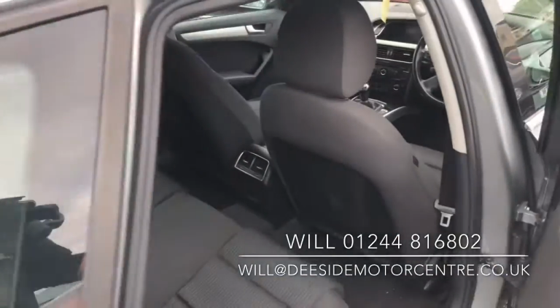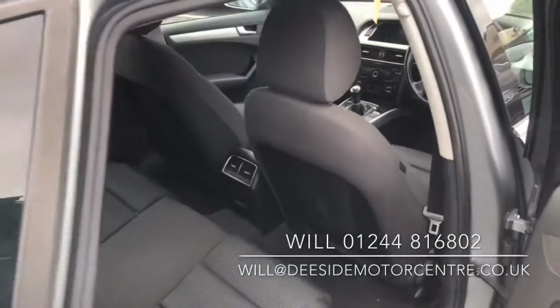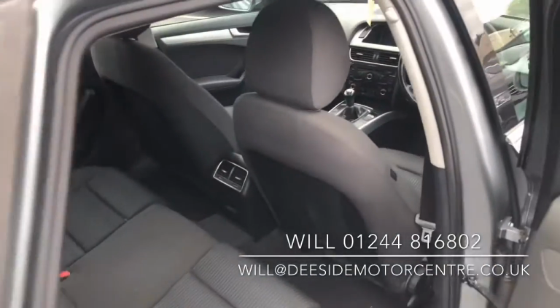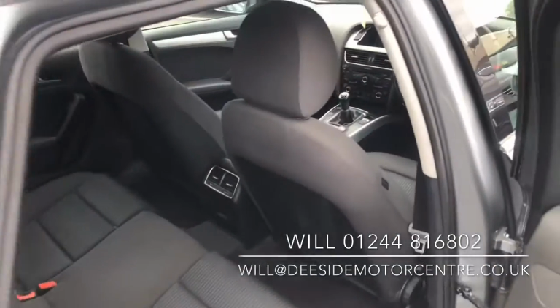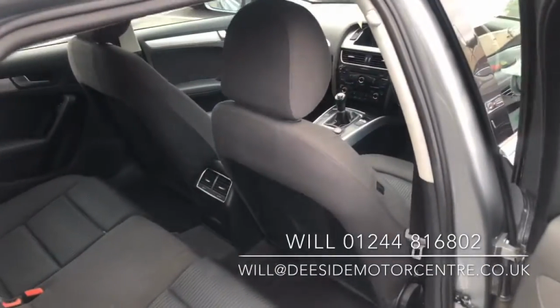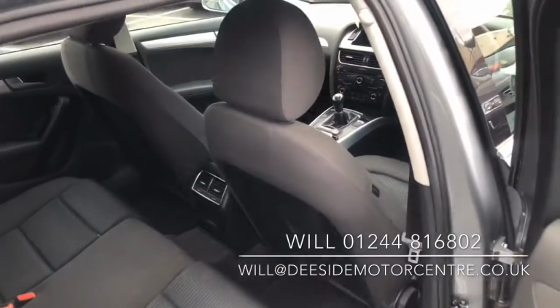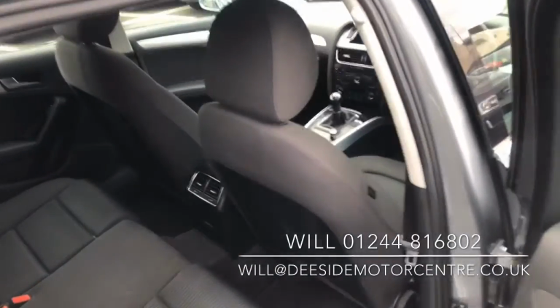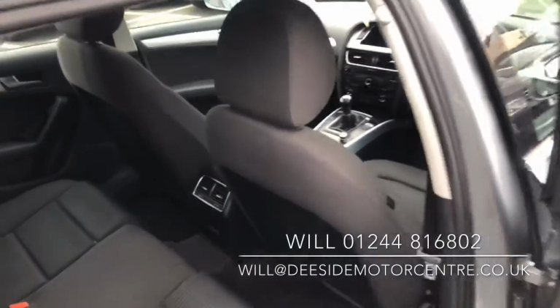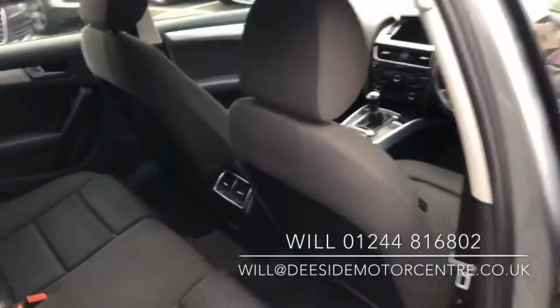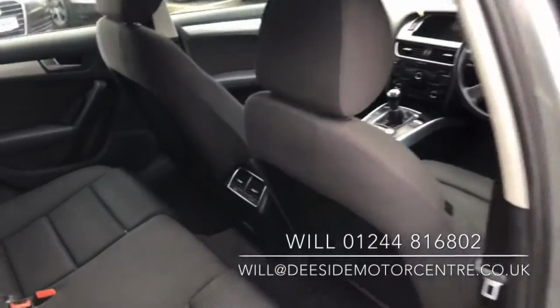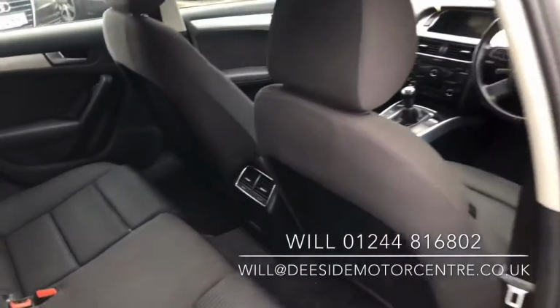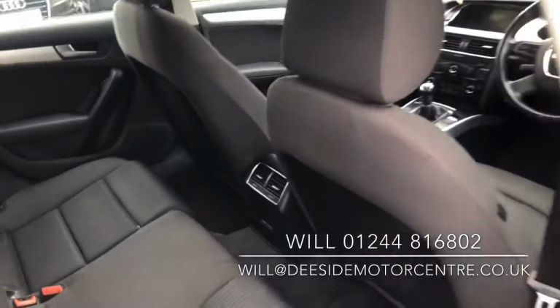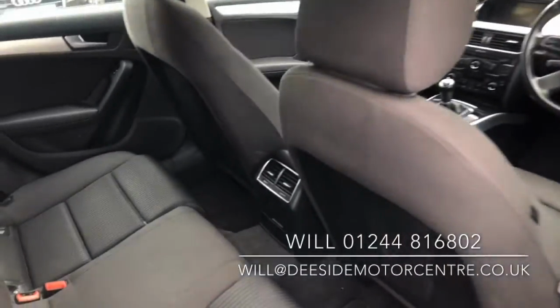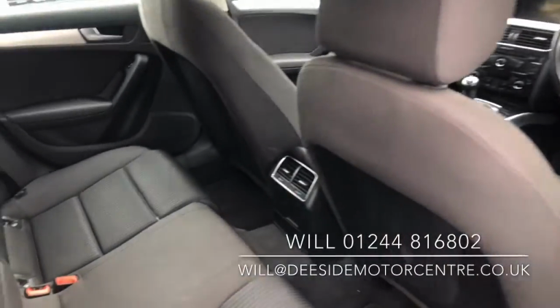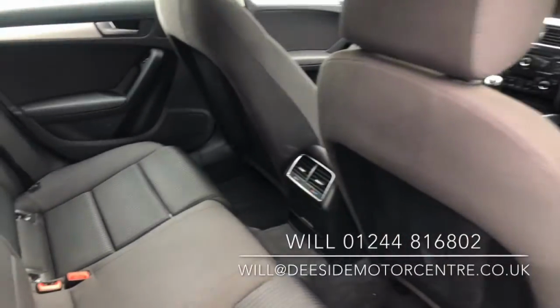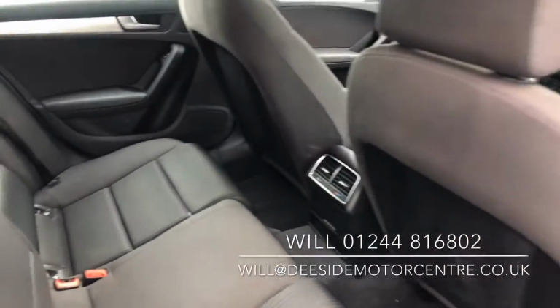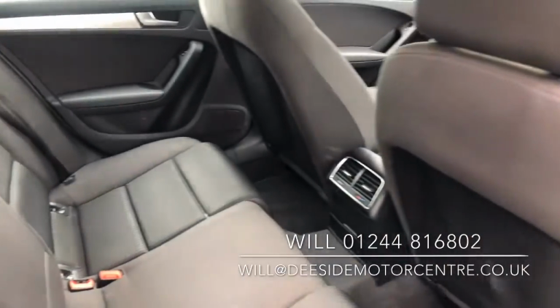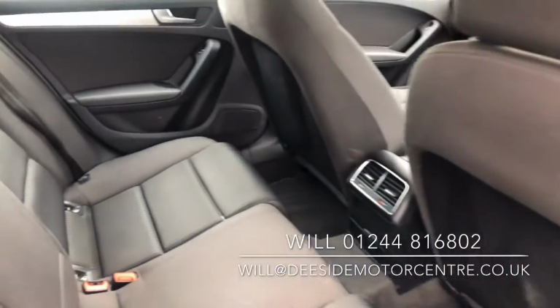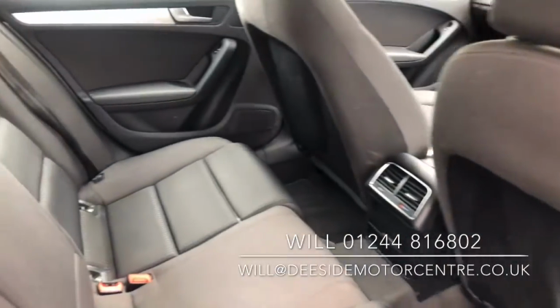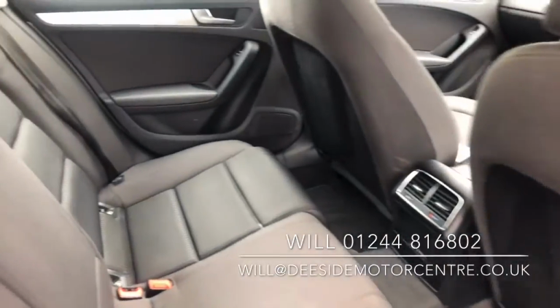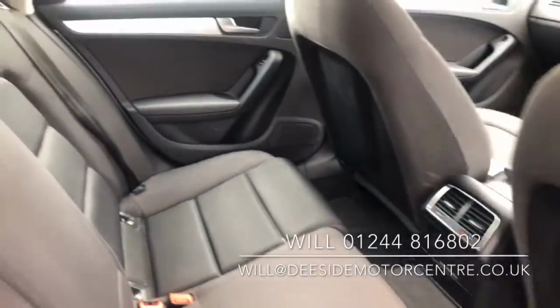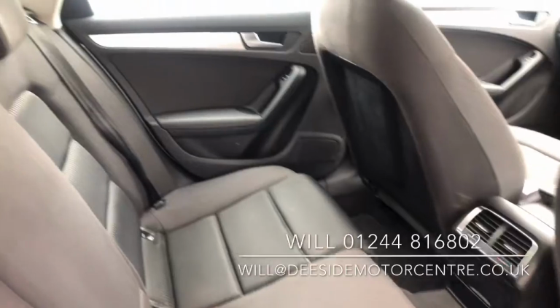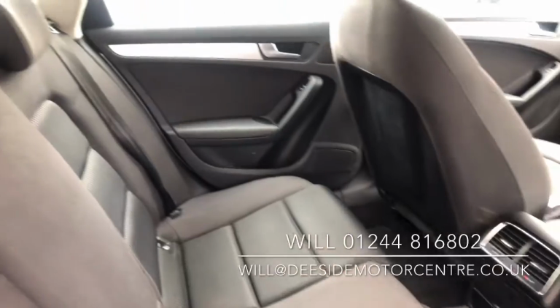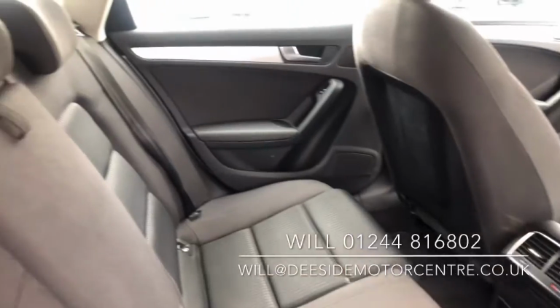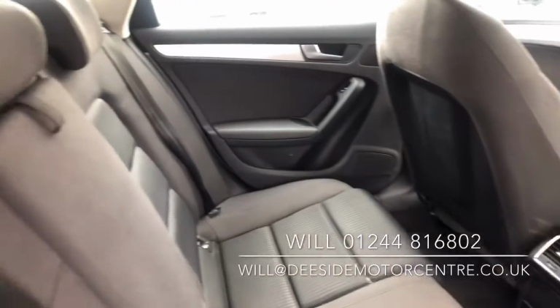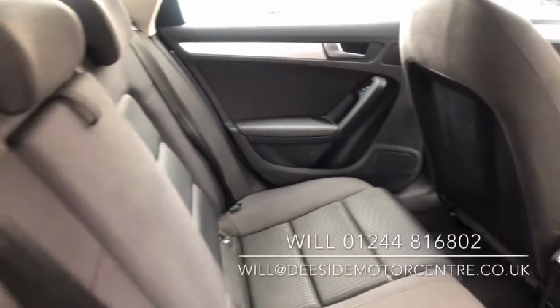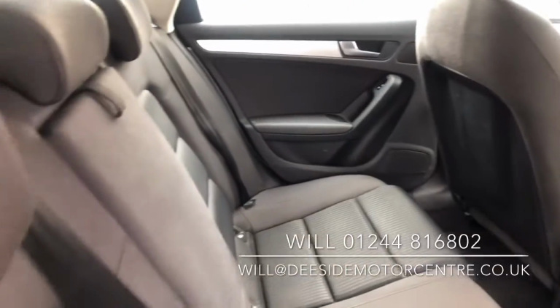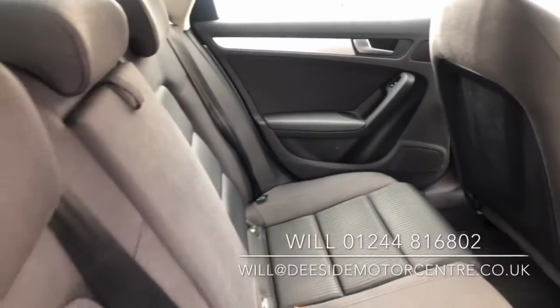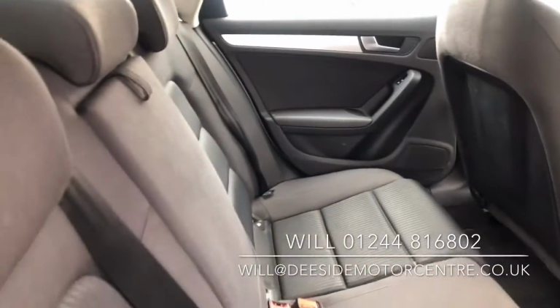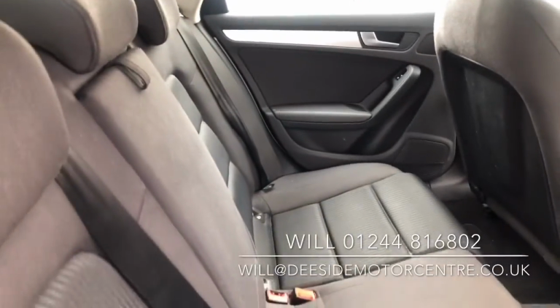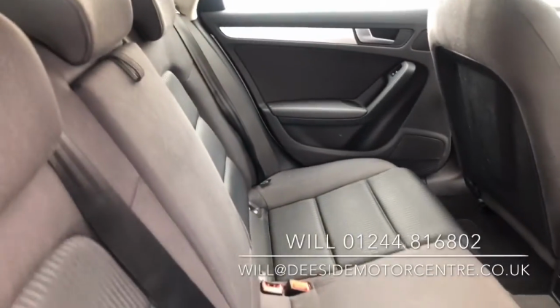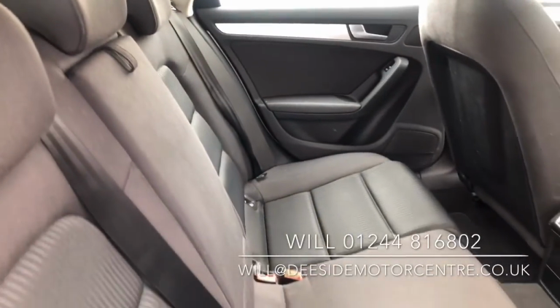Great cloth interior, electric windows all round, isofix.